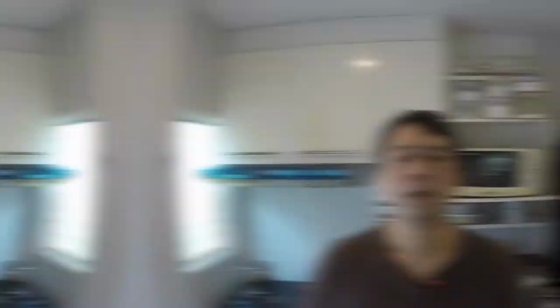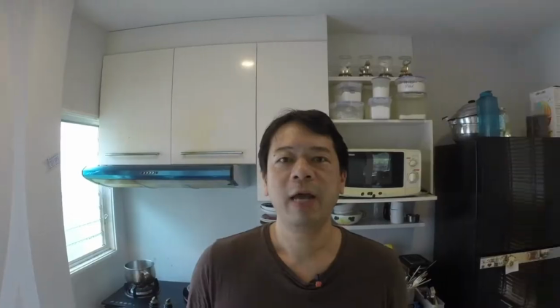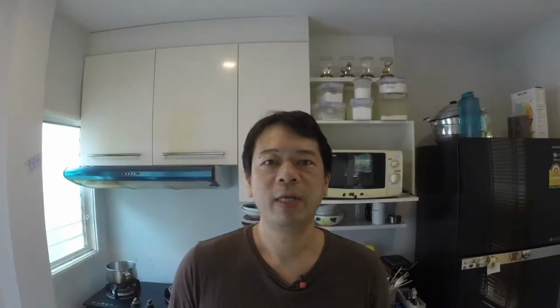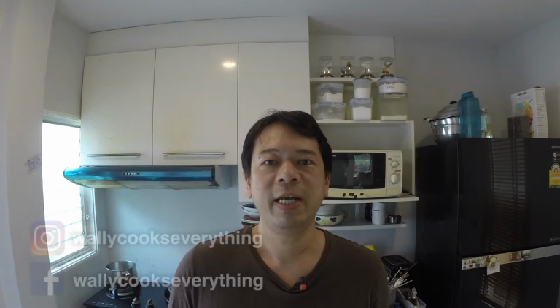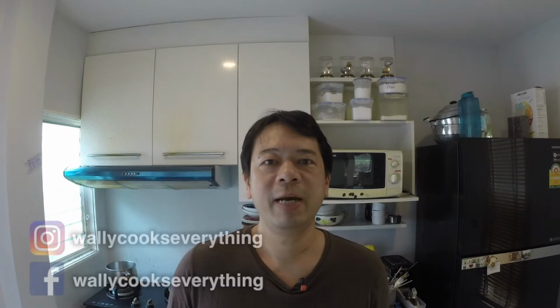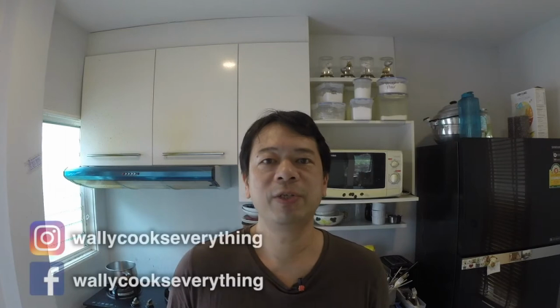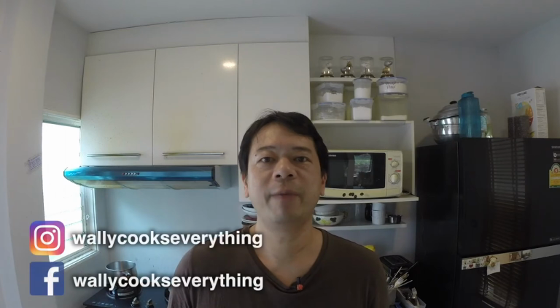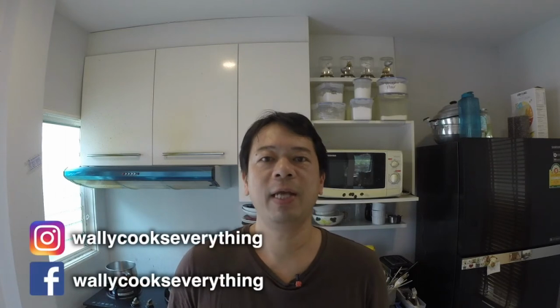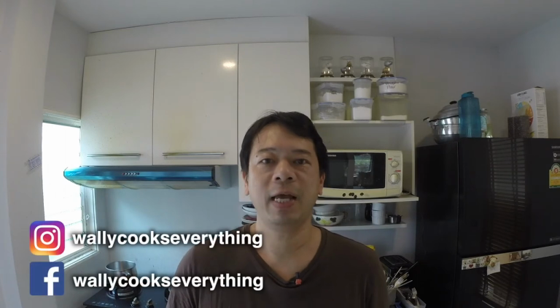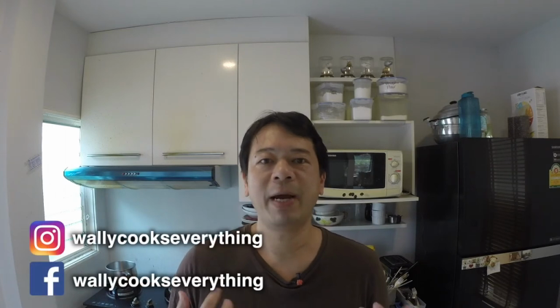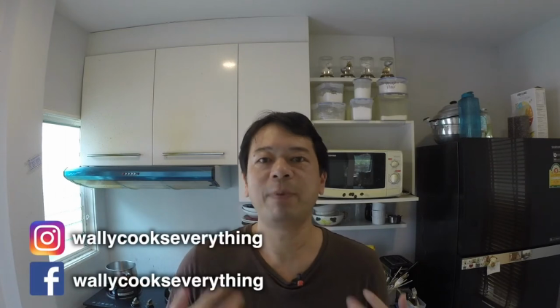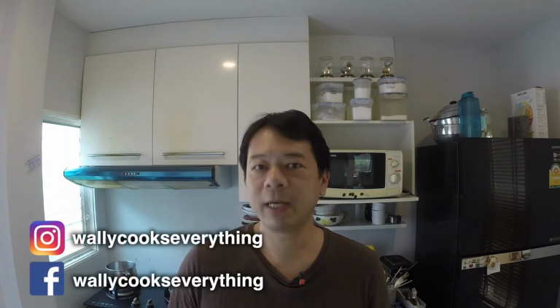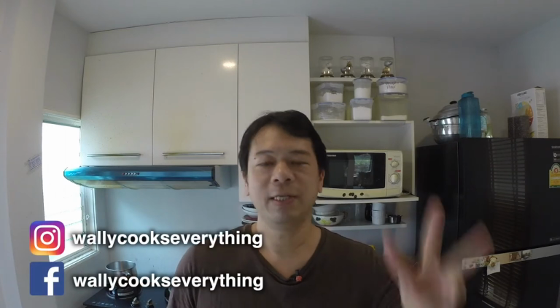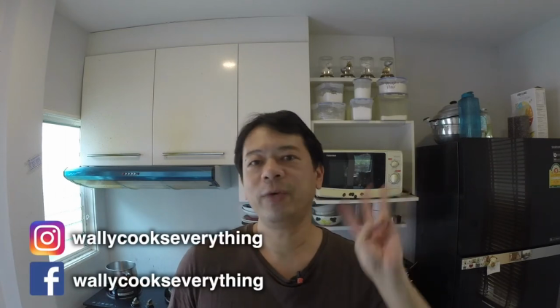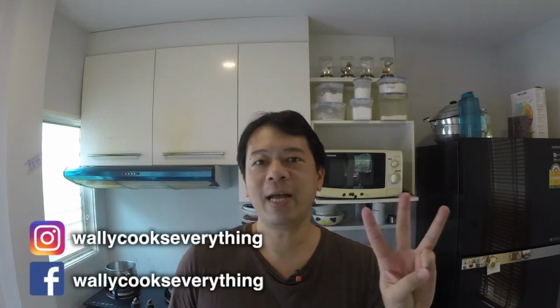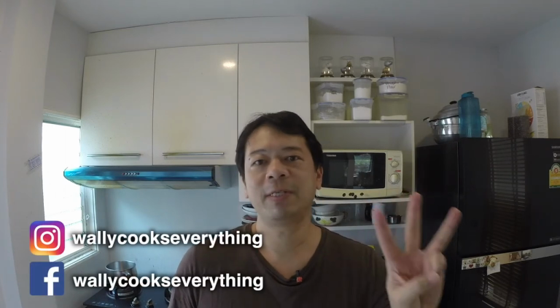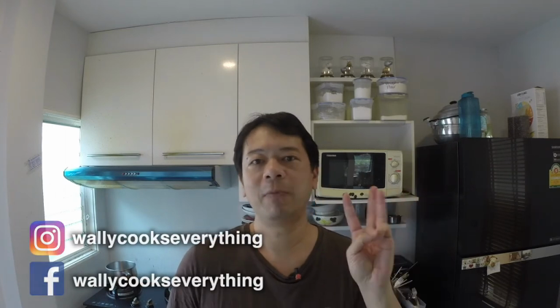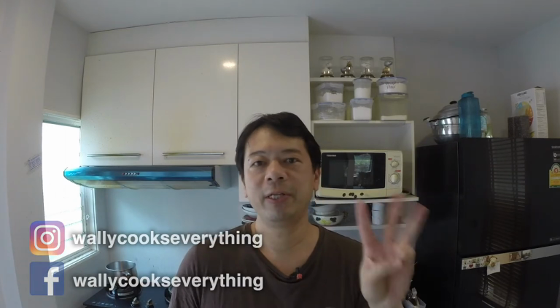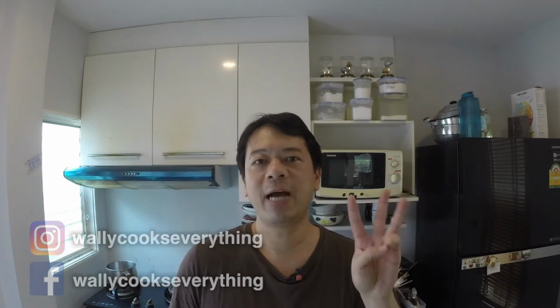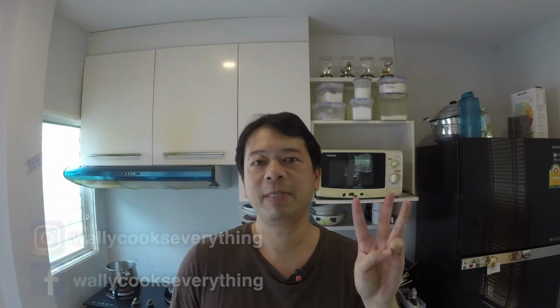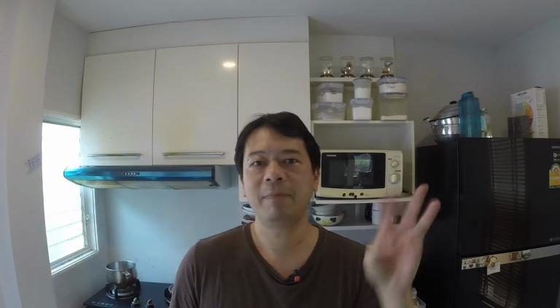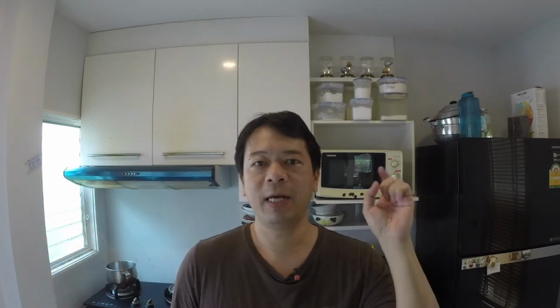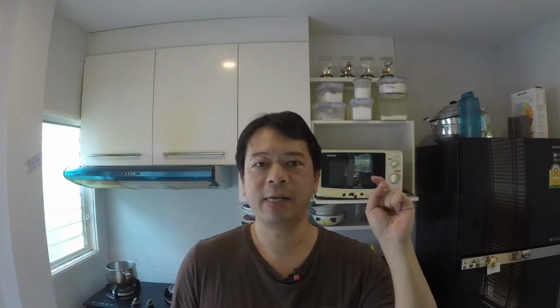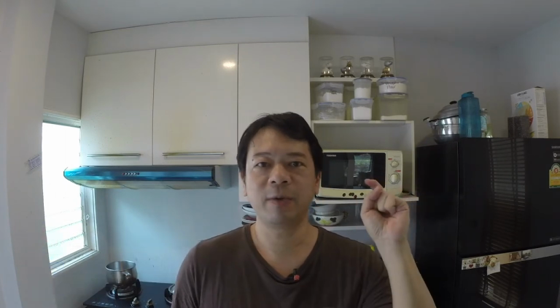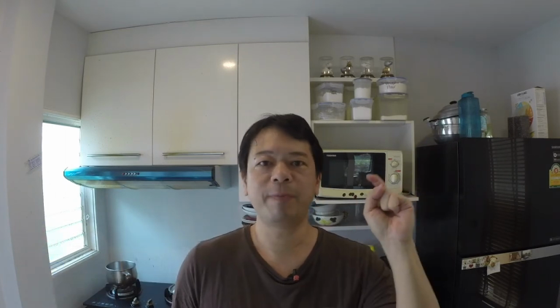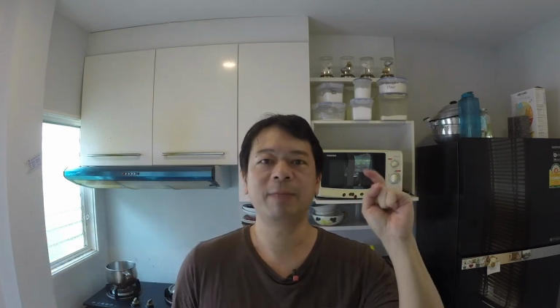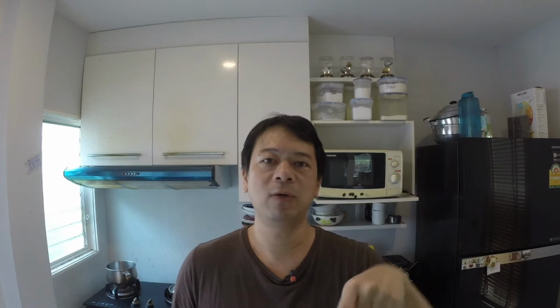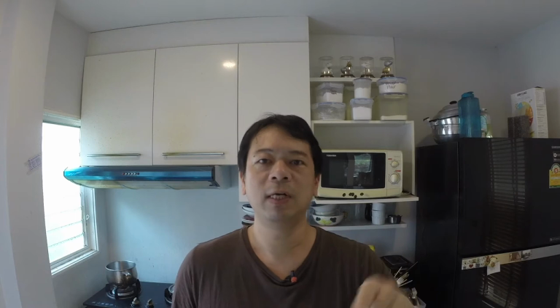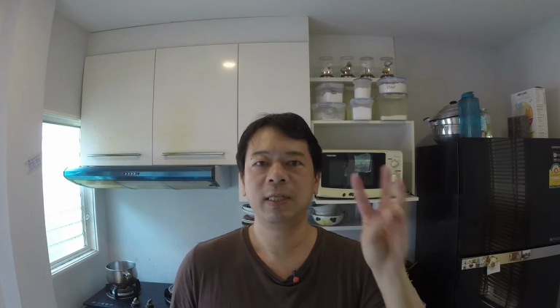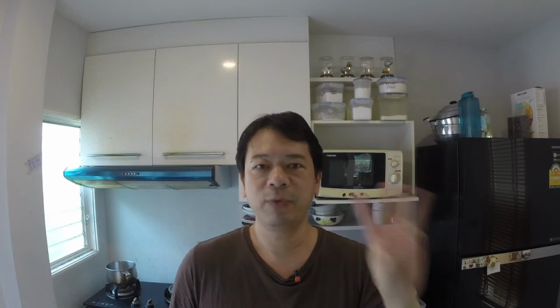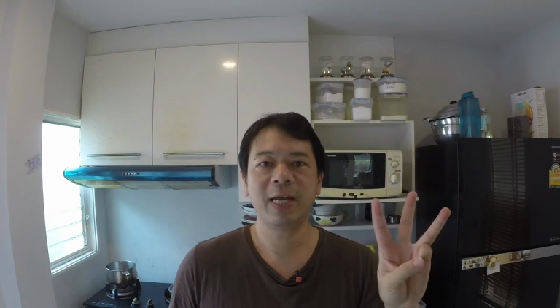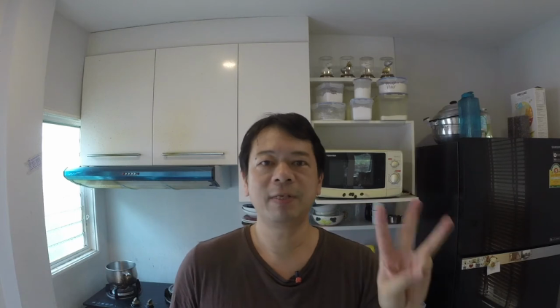Hey everyone, today I'm going to show you how to make a pineapple bun in three steps. I'm going to timestamp in the description box below the three steps.